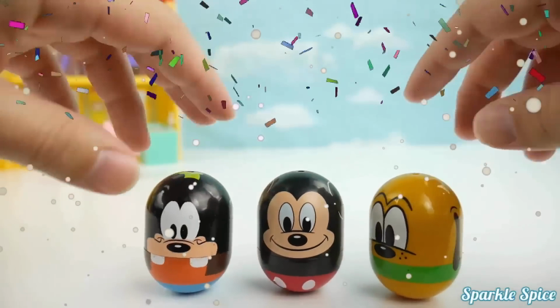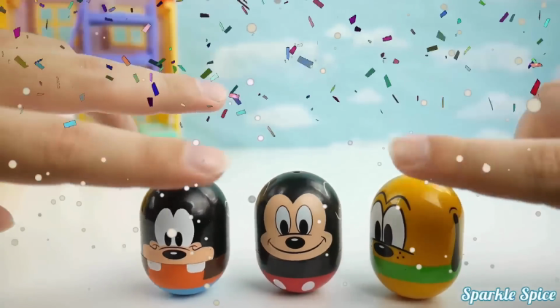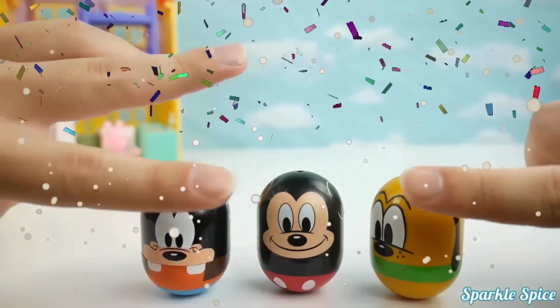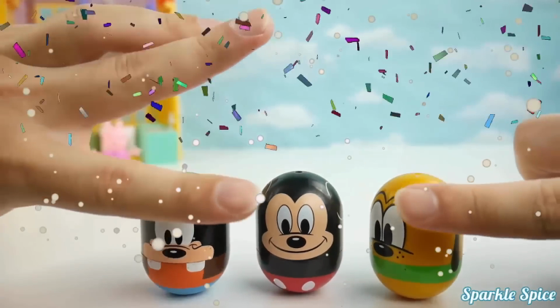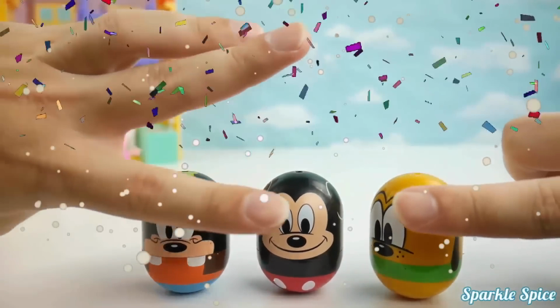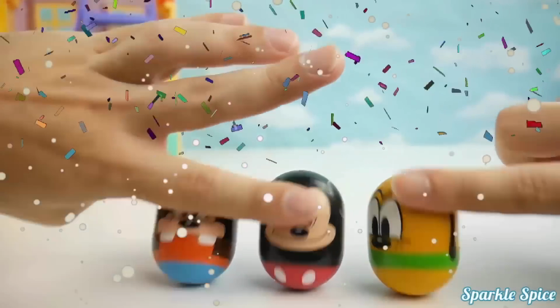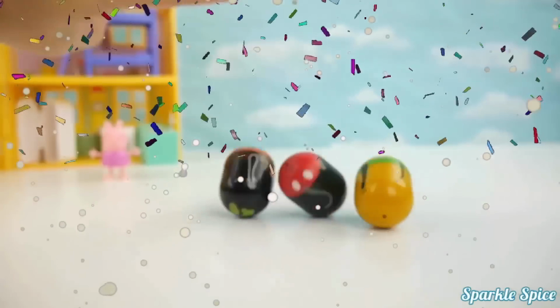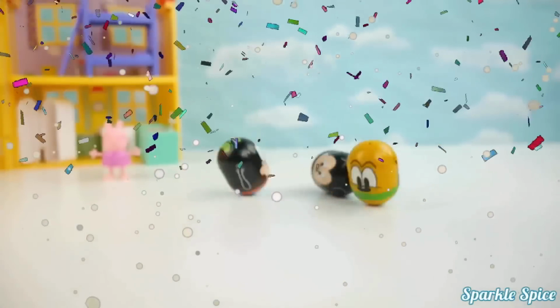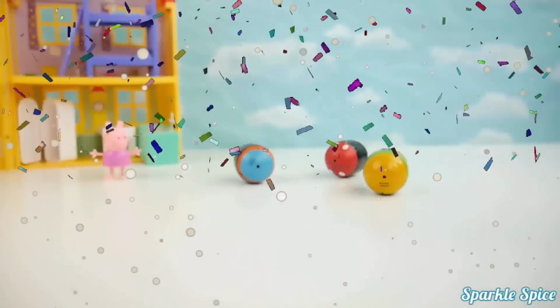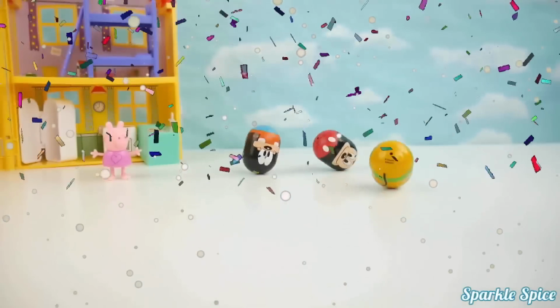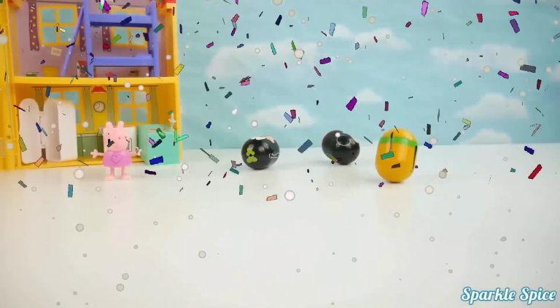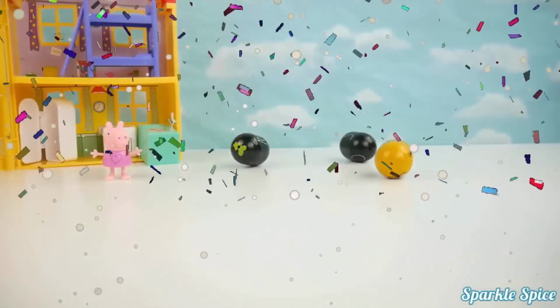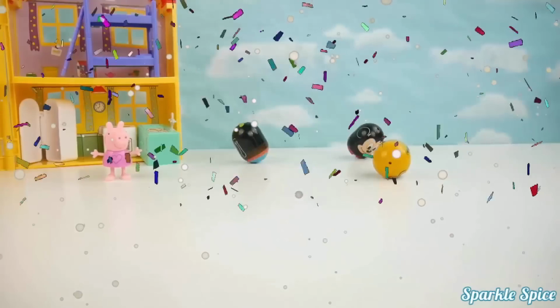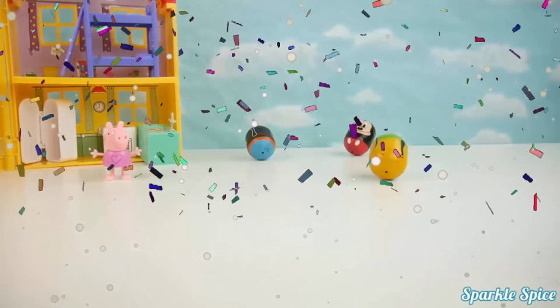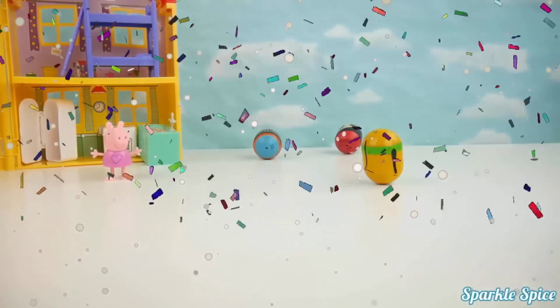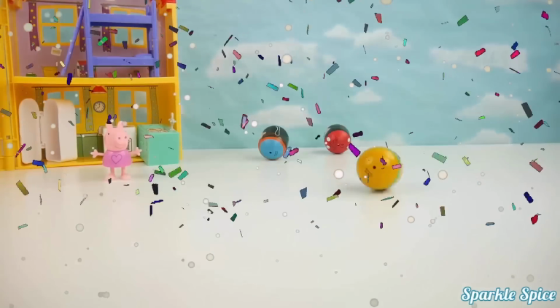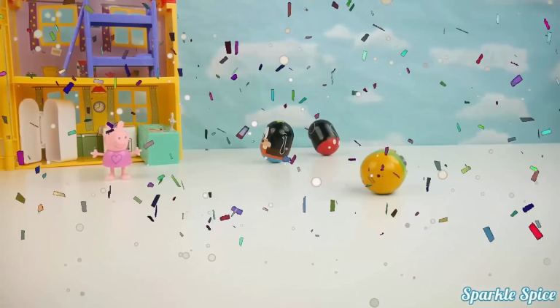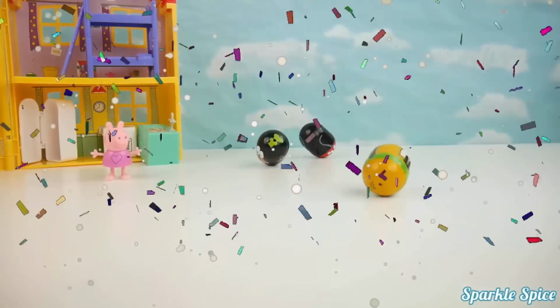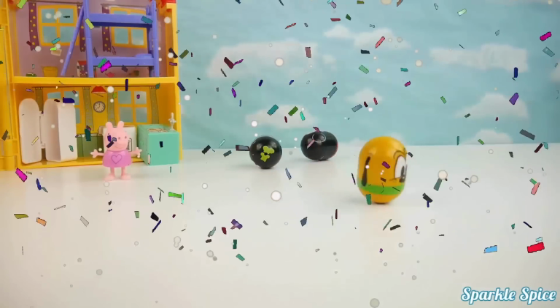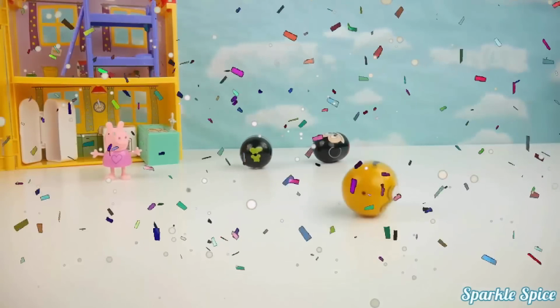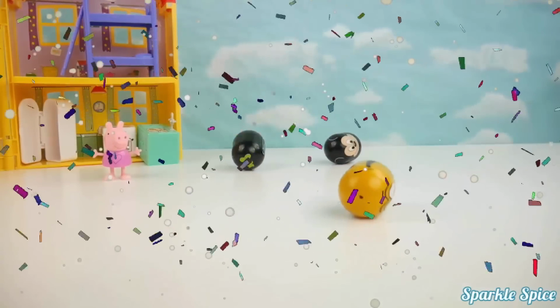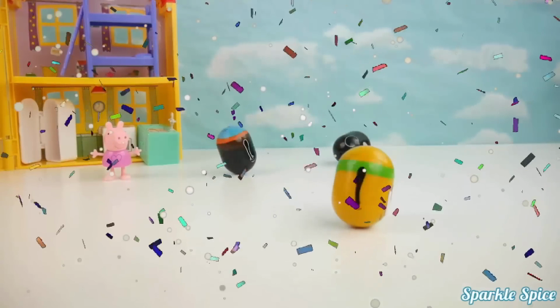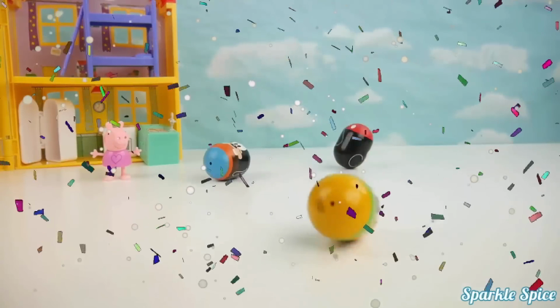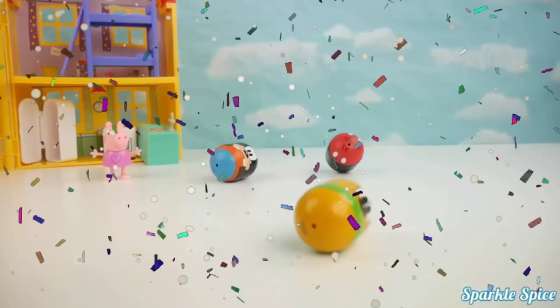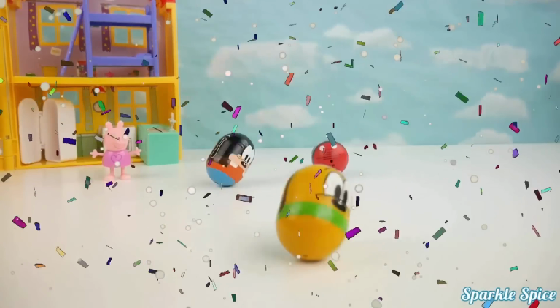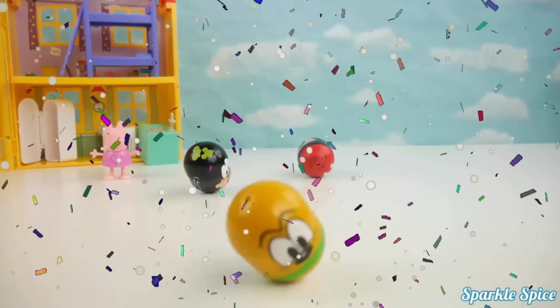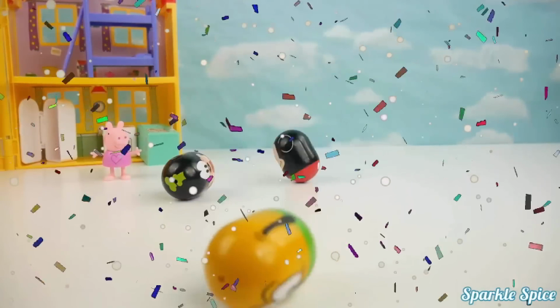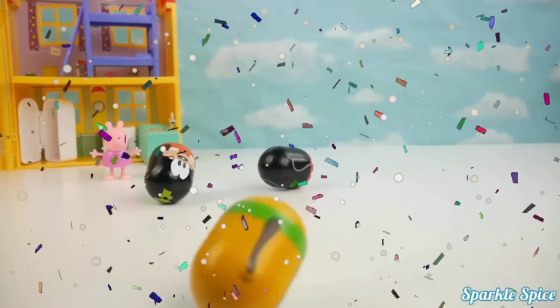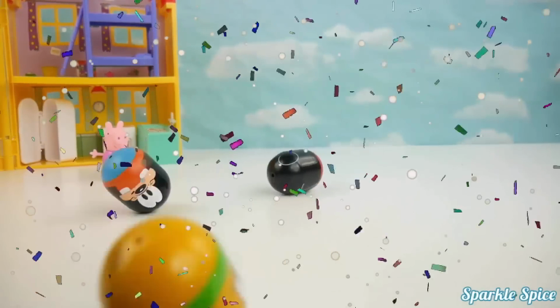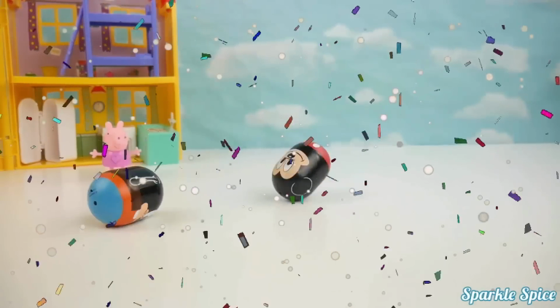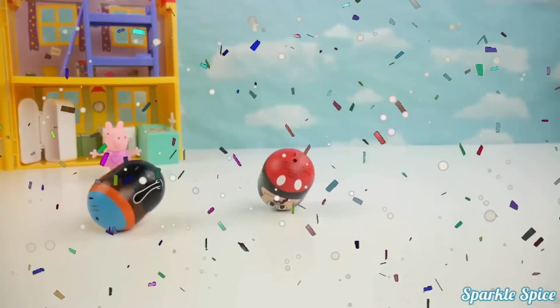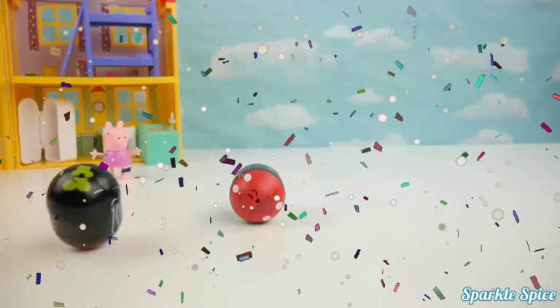Here they go! Whoa! Who's gonna win? It's Mickey! Where are they going? They're coming back!